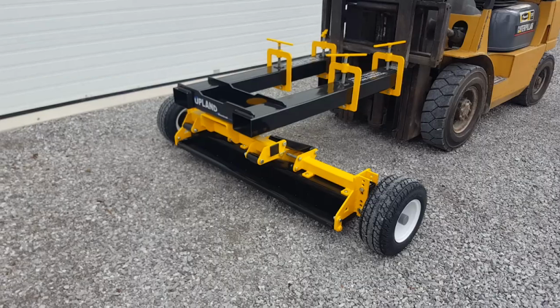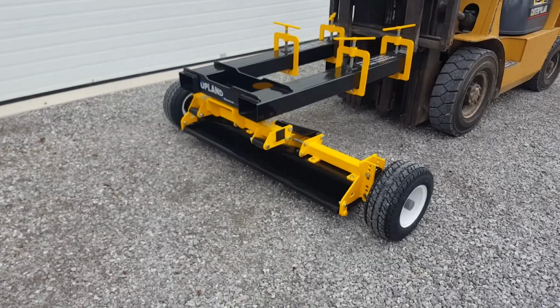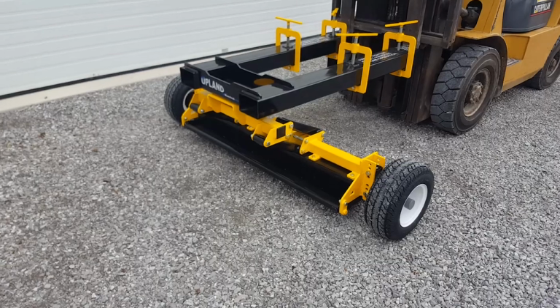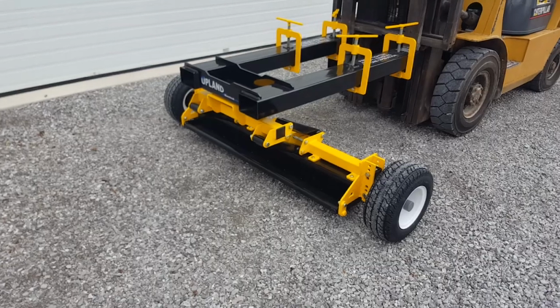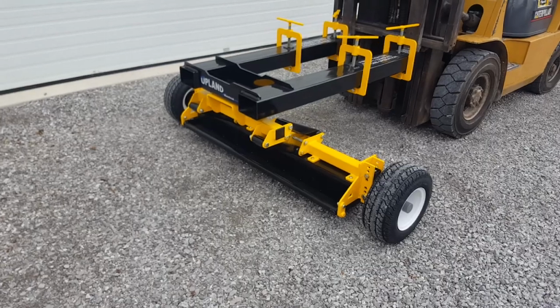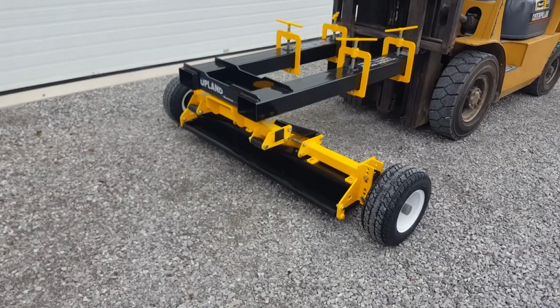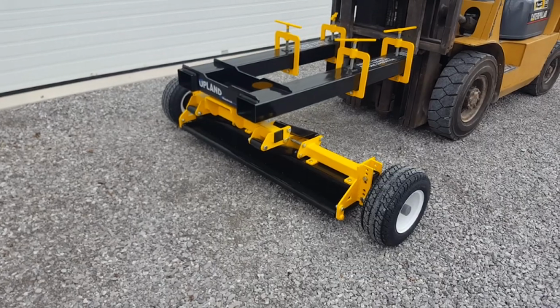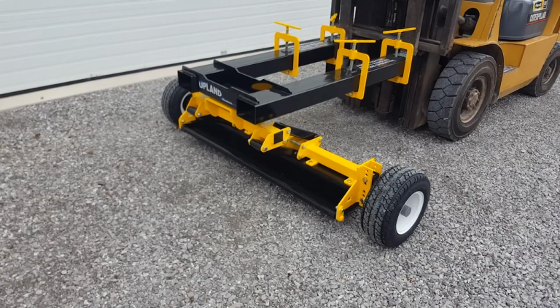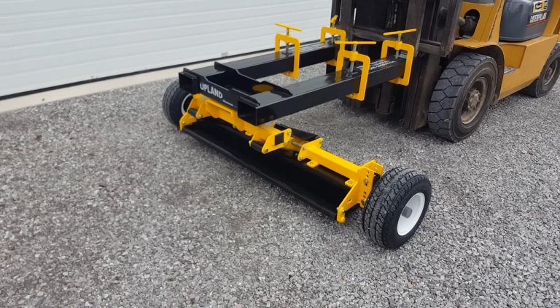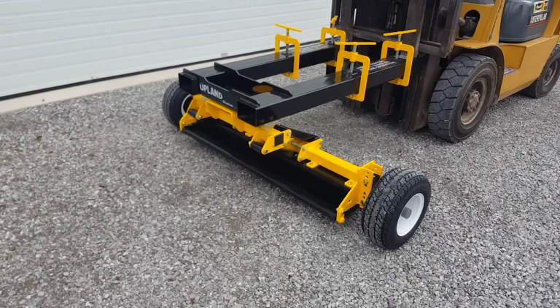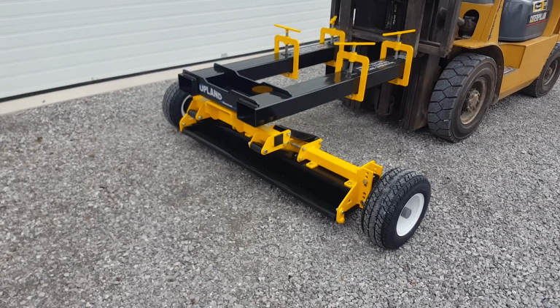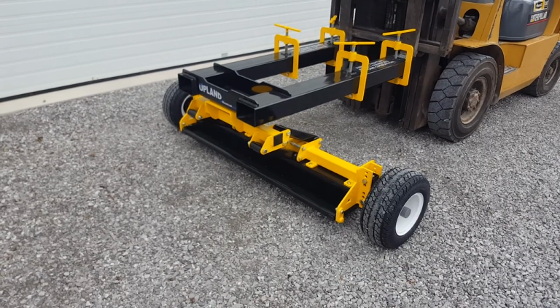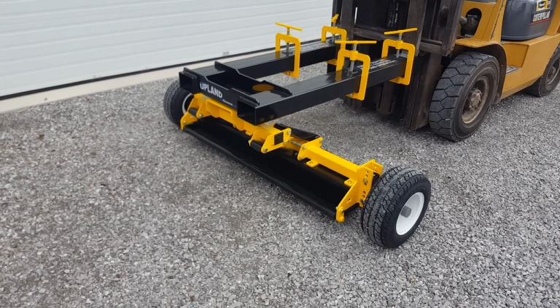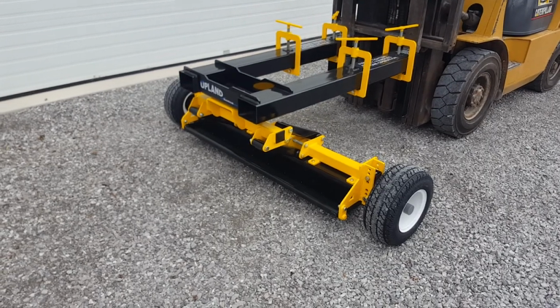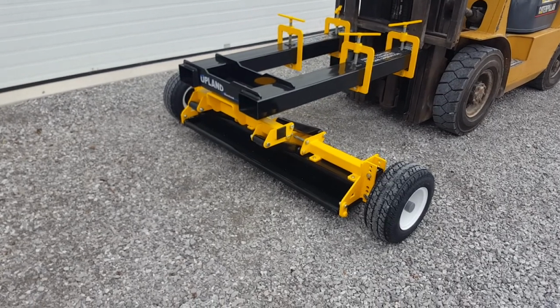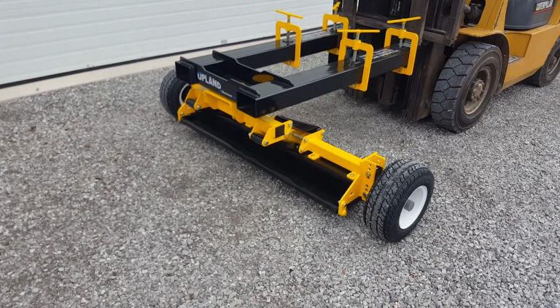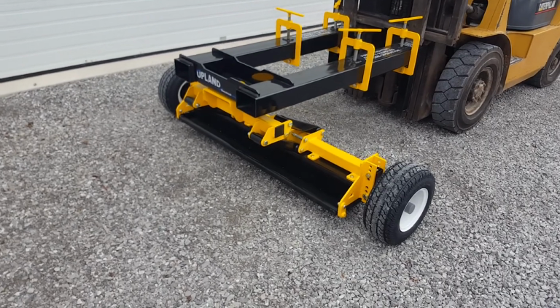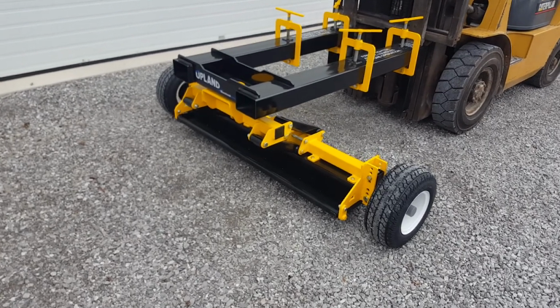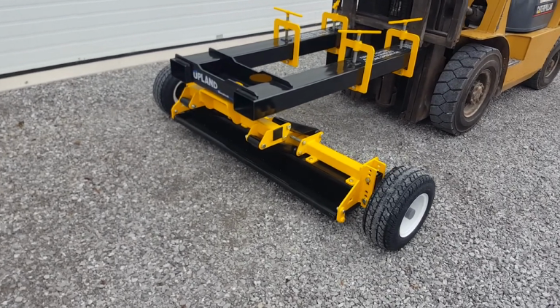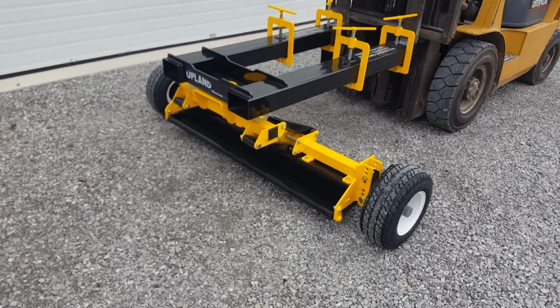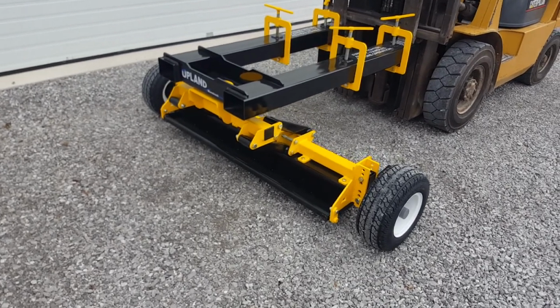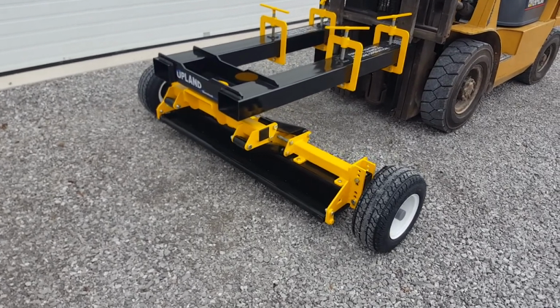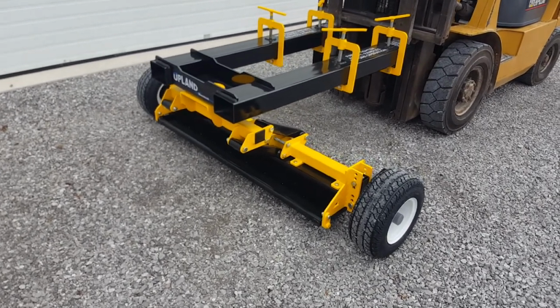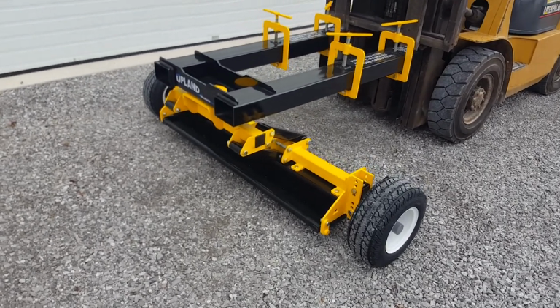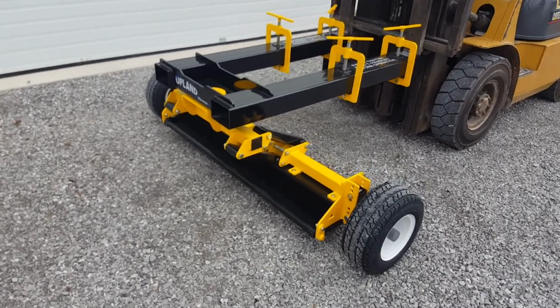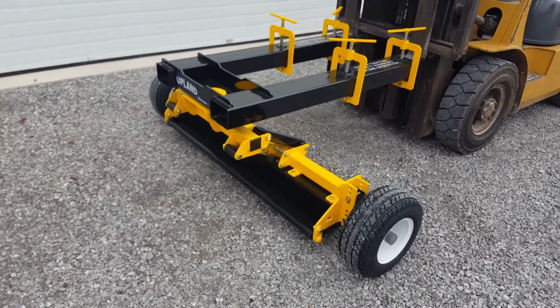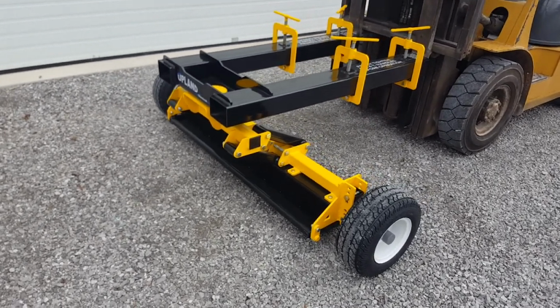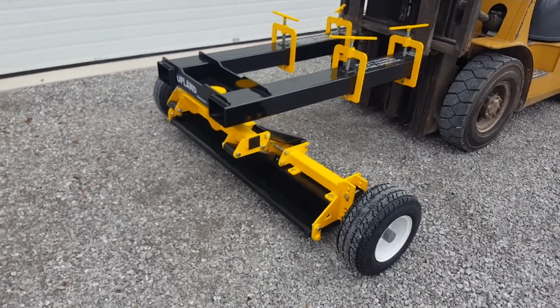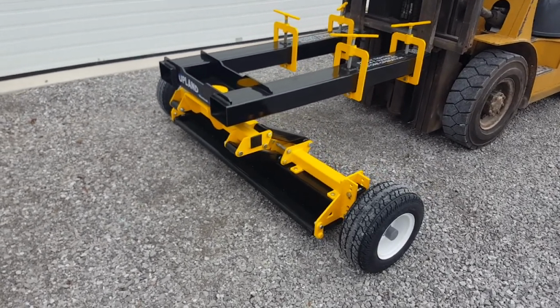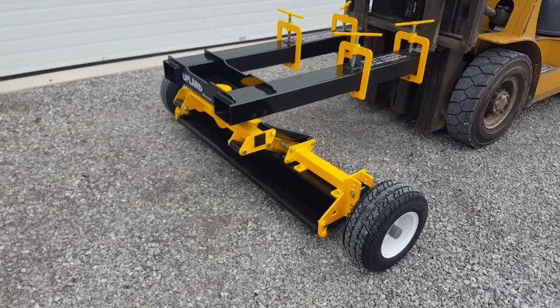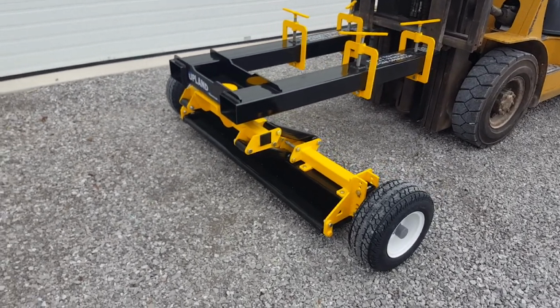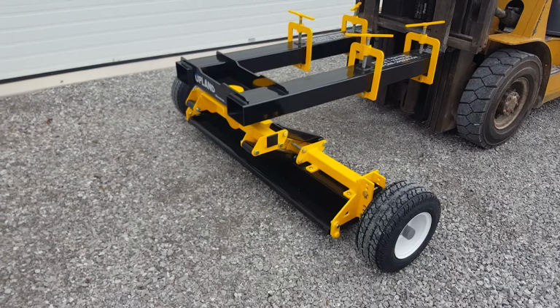This is the Upland Magnetic Sweeper by Blue Streak Equipment. This is an overview of the features.